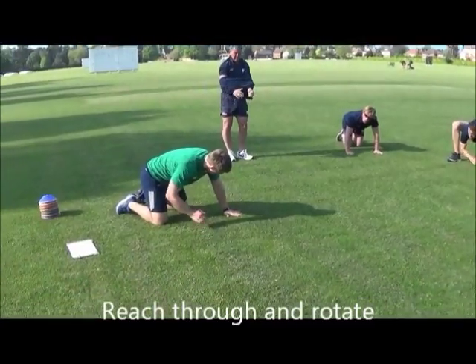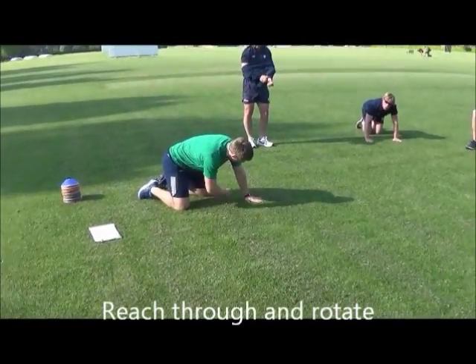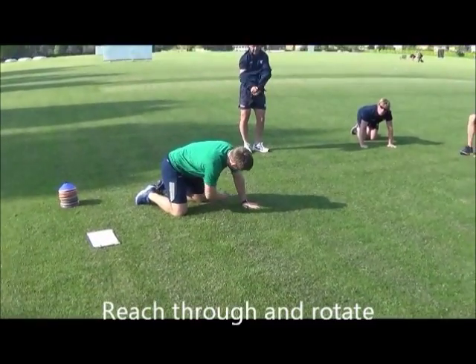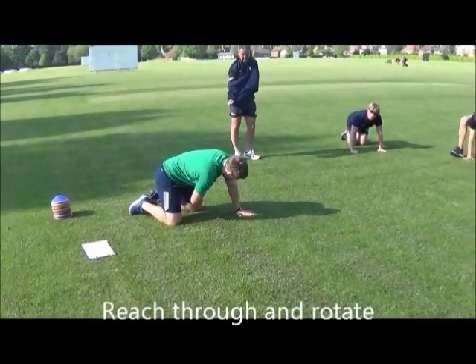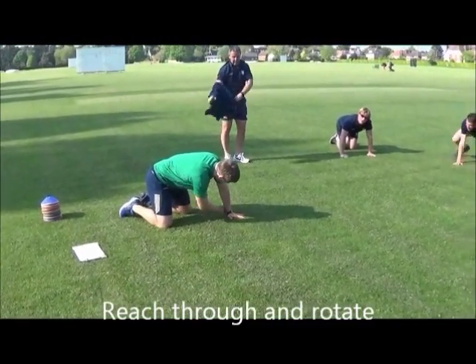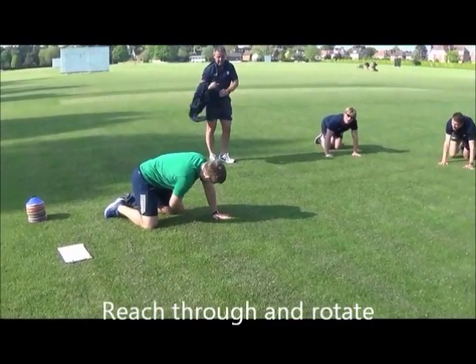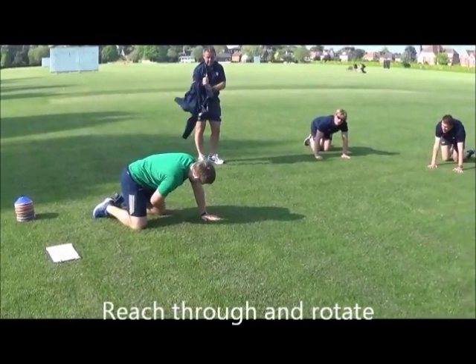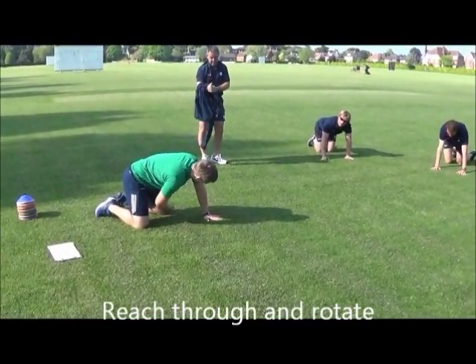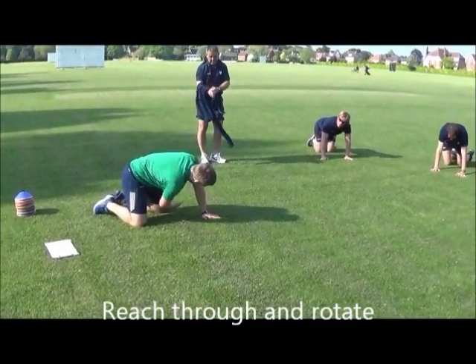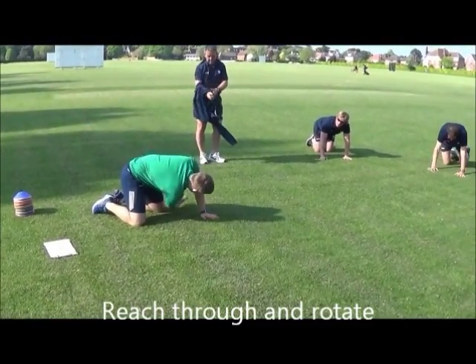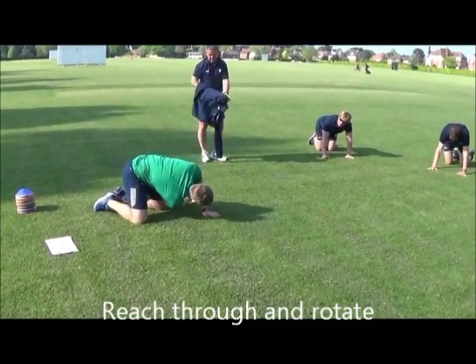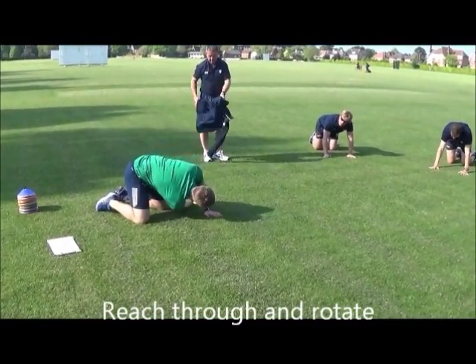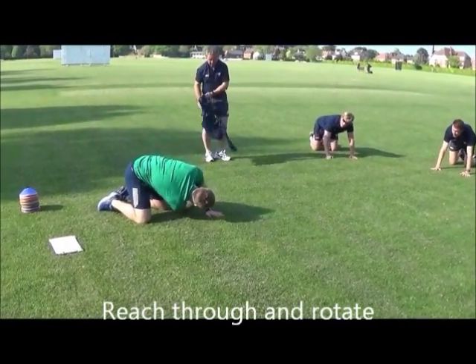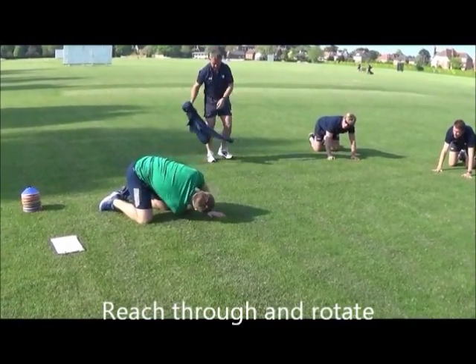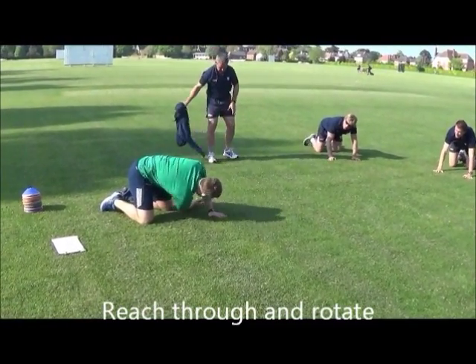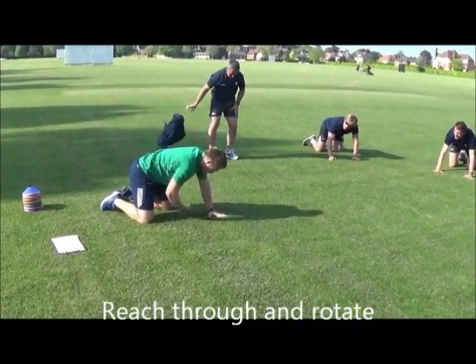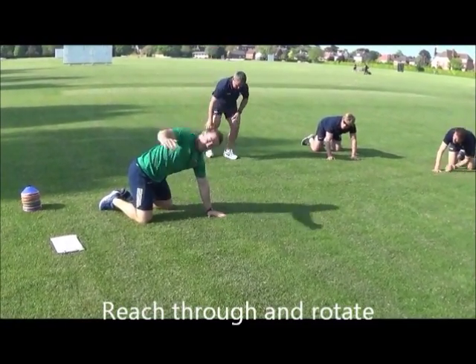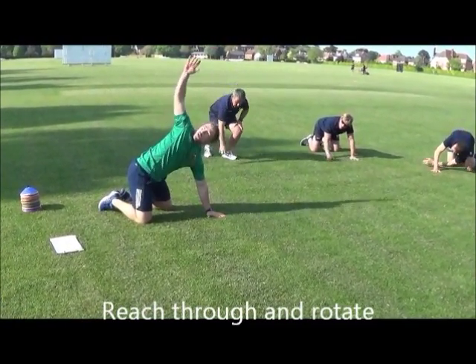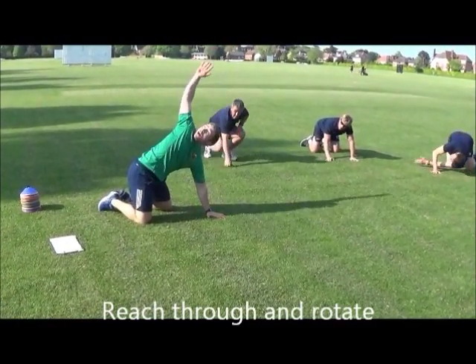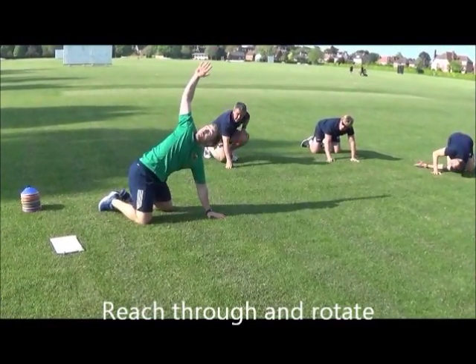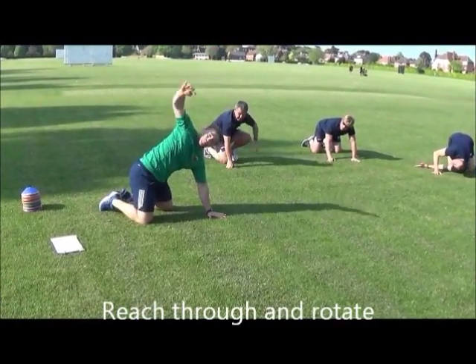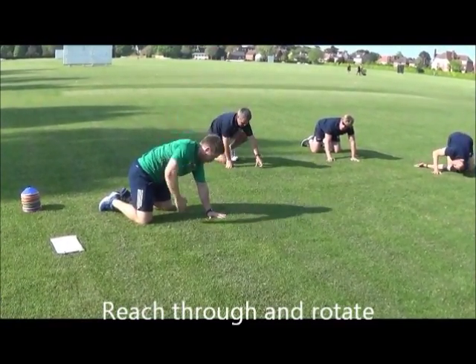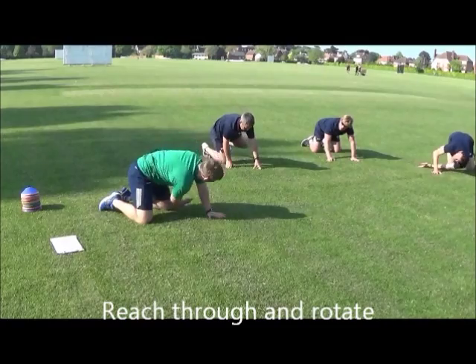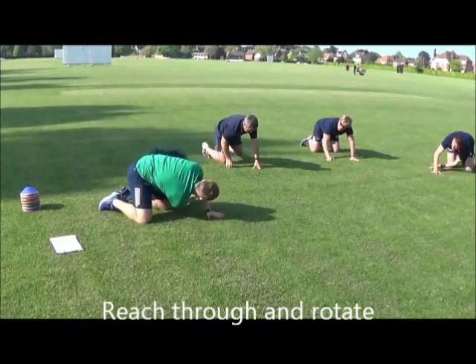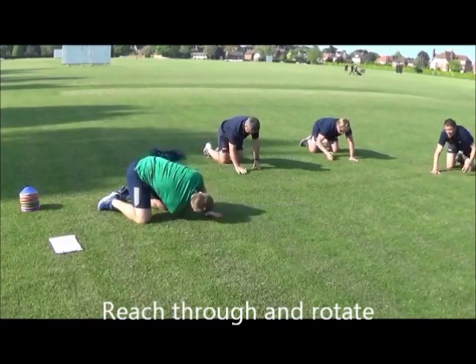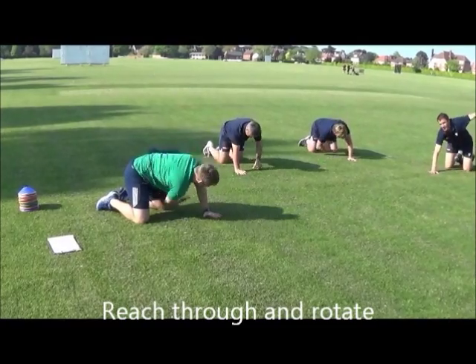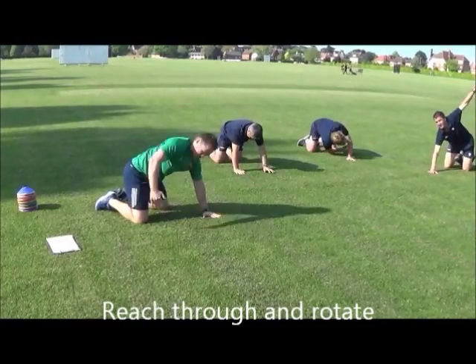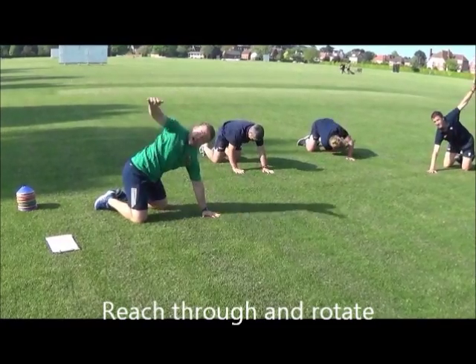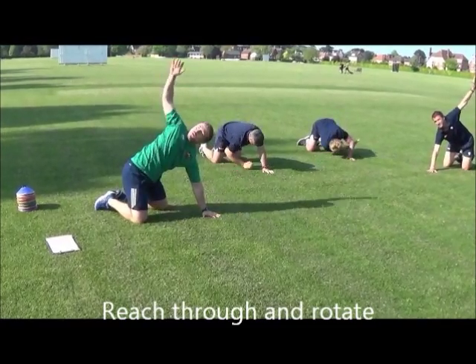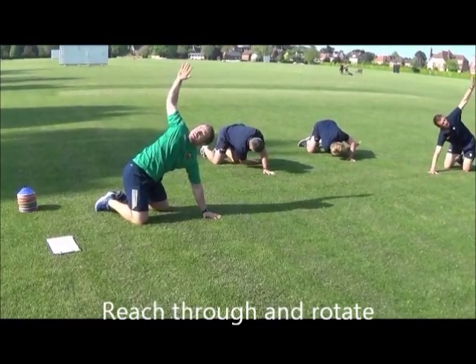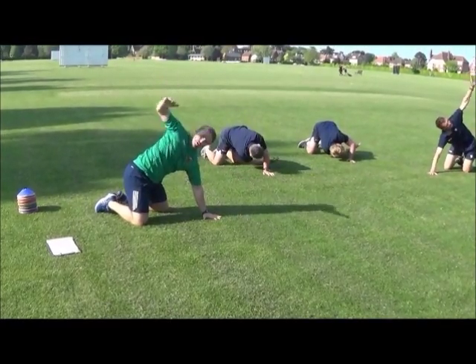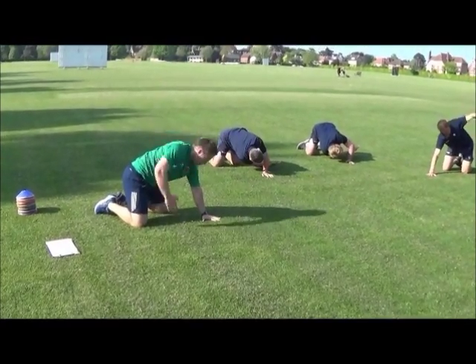You're going to reach through the space between your knee and your hand. A little hold. Then open up. Watch your hand all the way to the top.